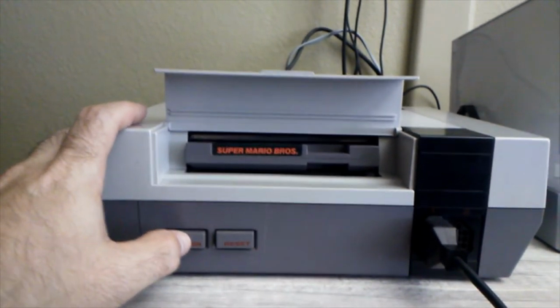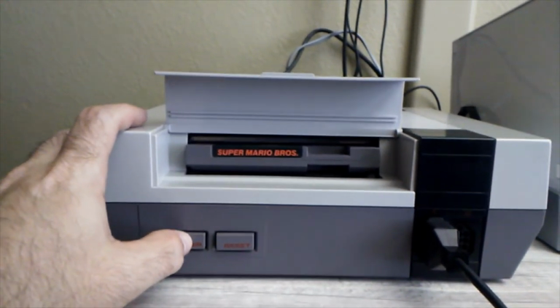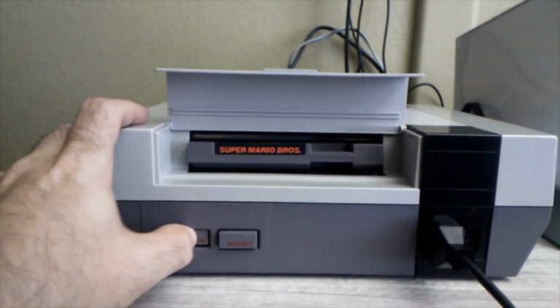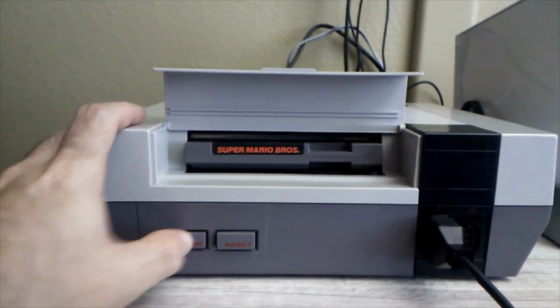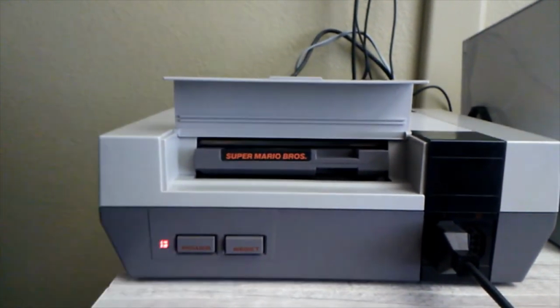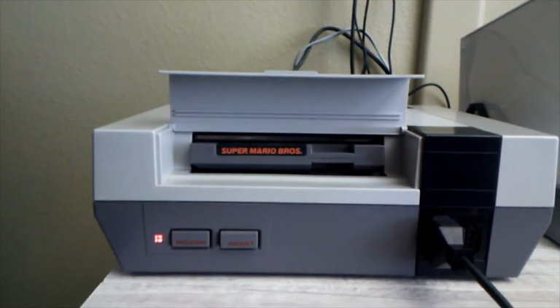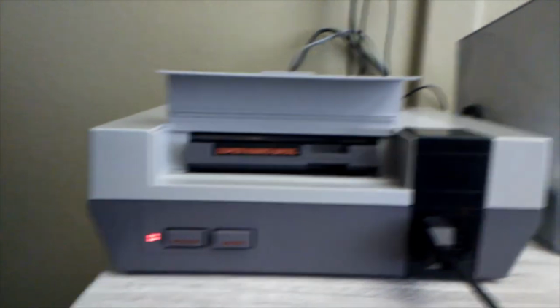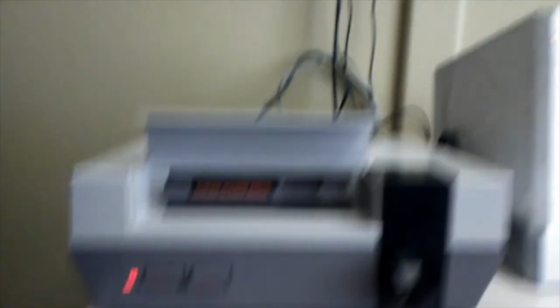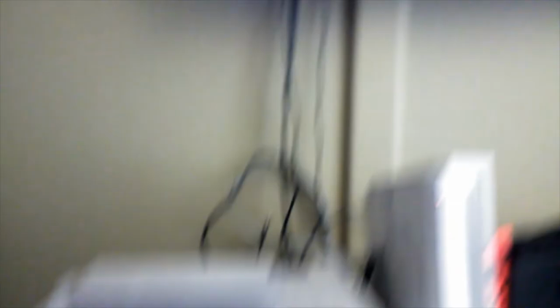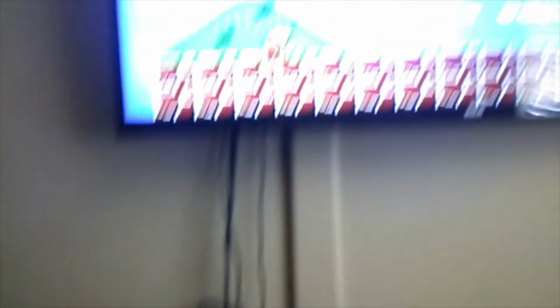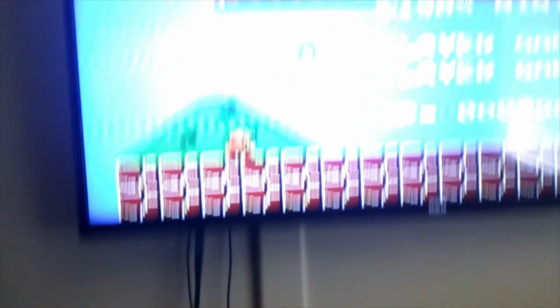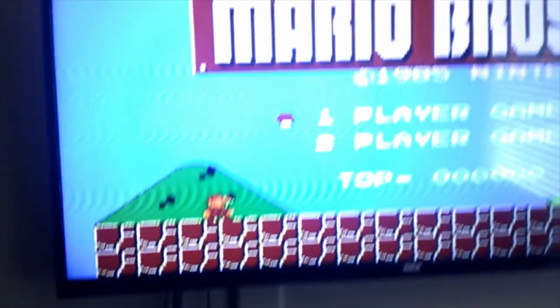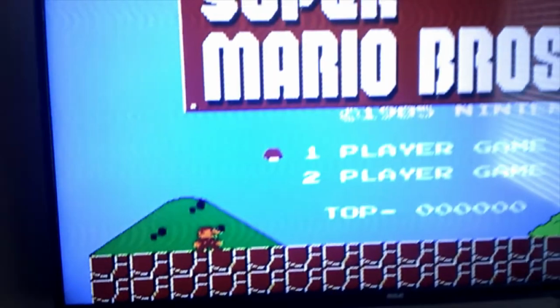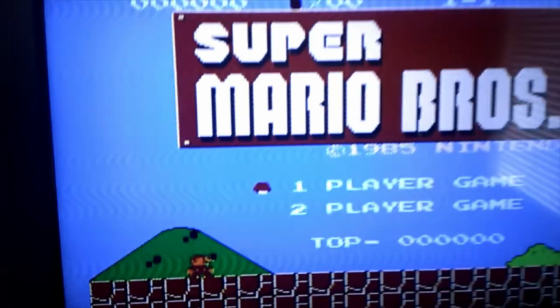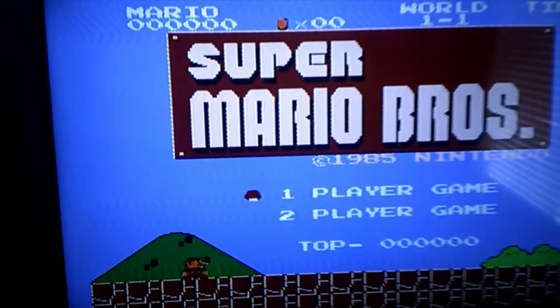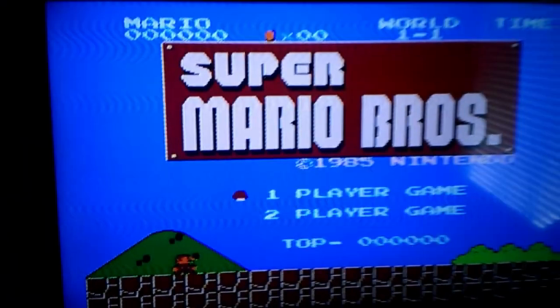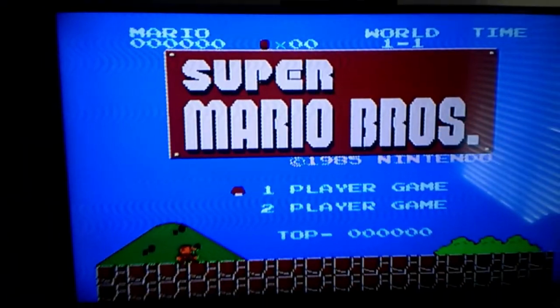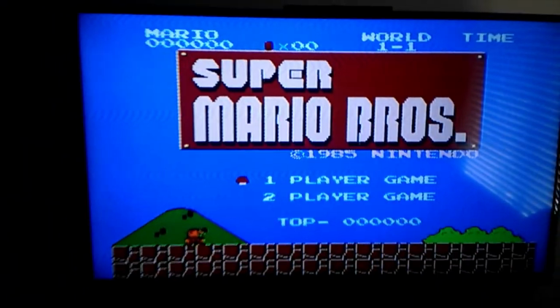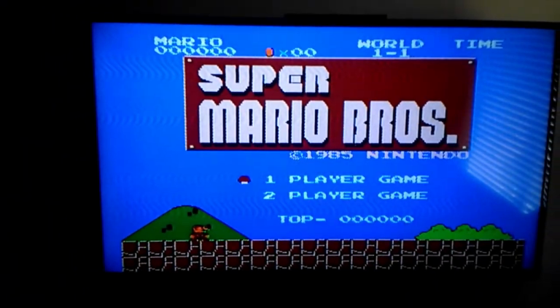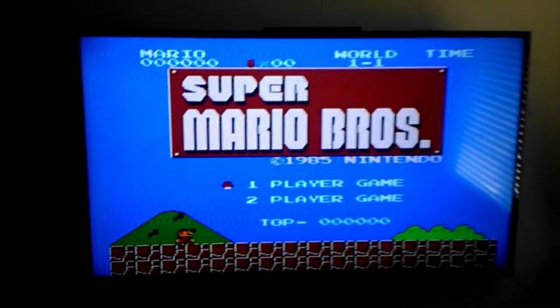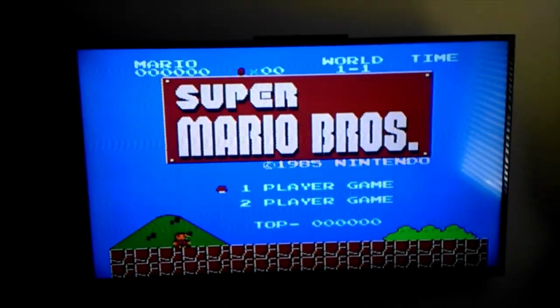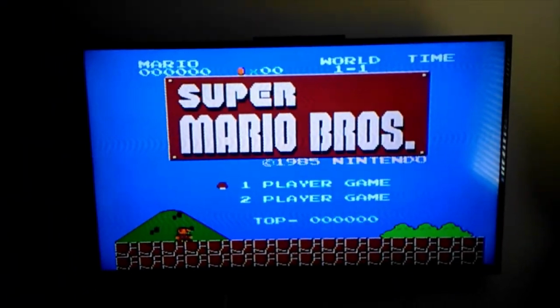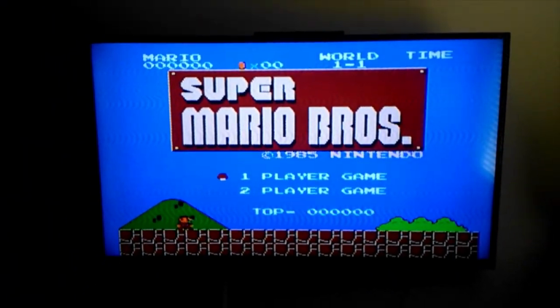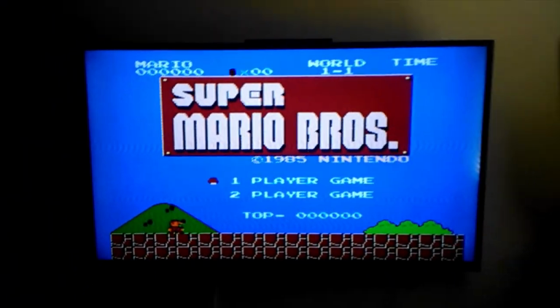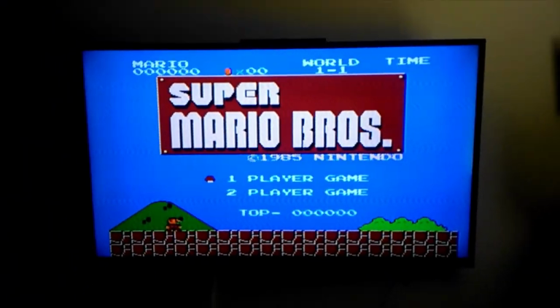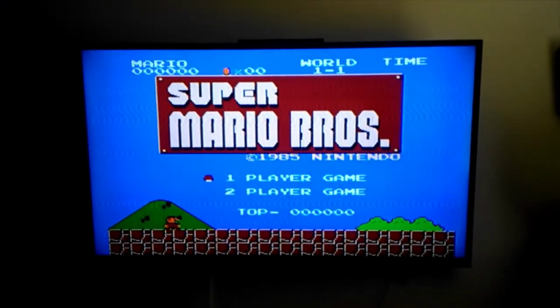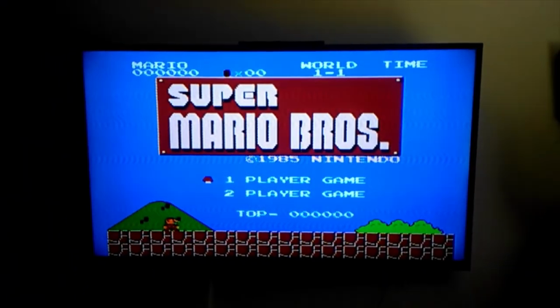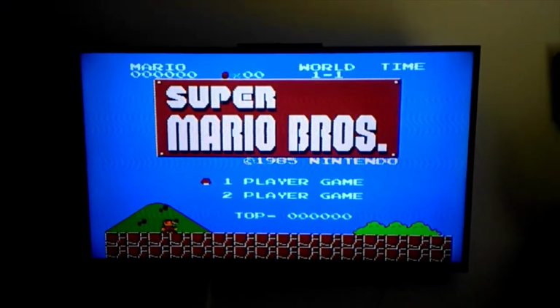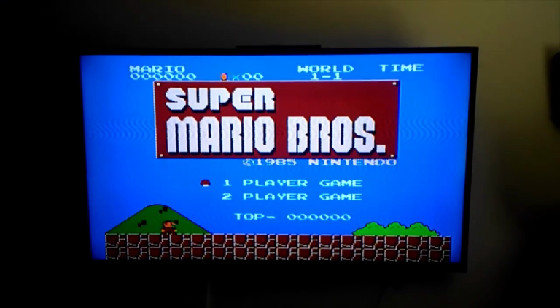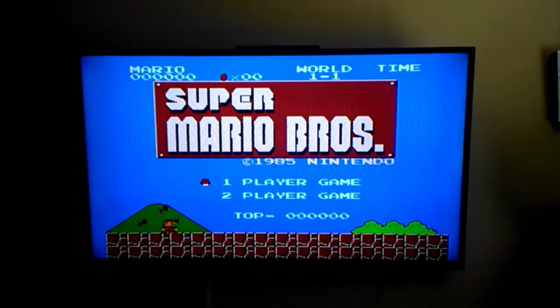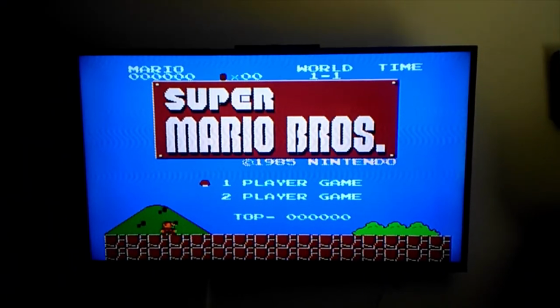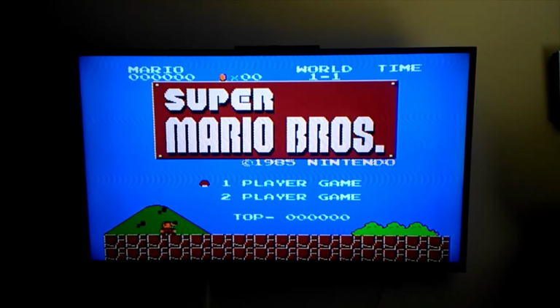Finally, the last step: just plug in your cartridge, power it on, and there you go — Super Mario Bros!